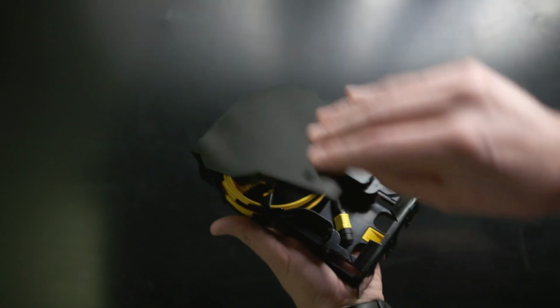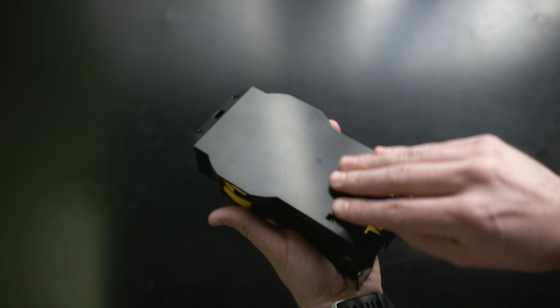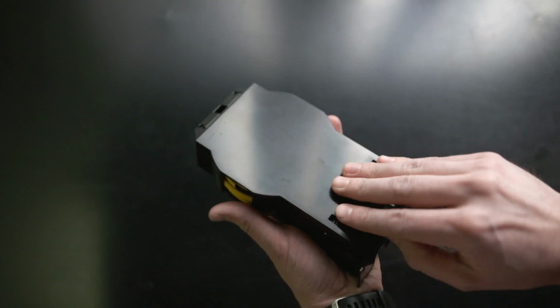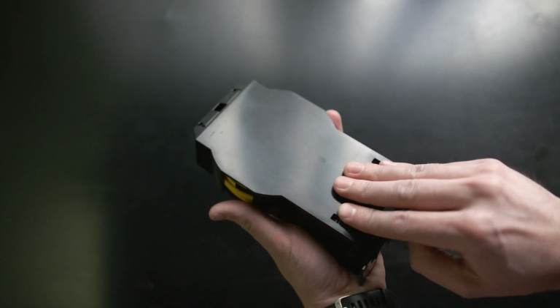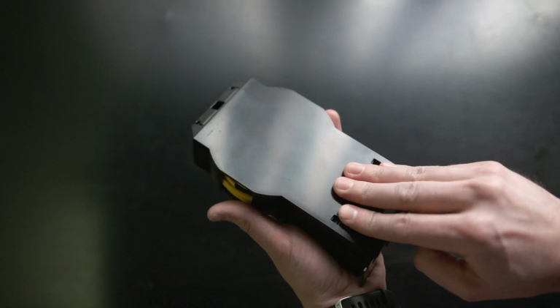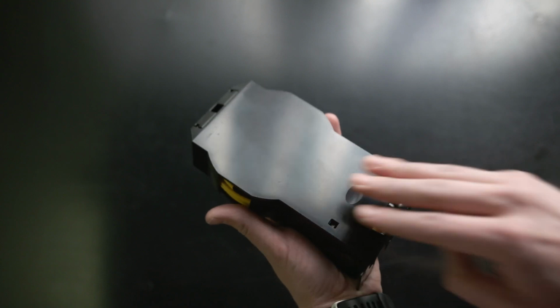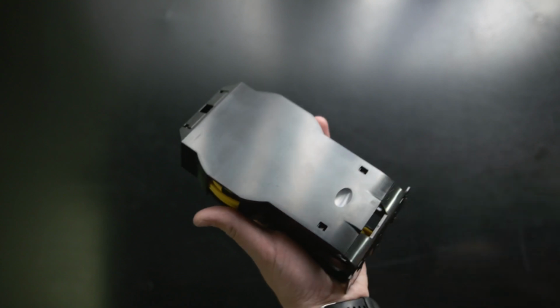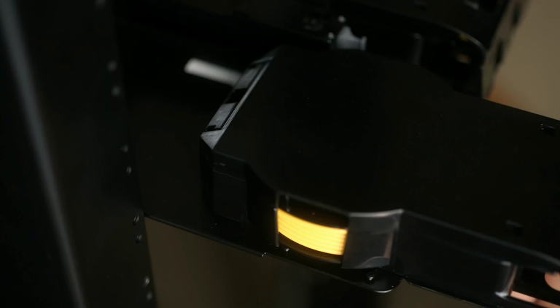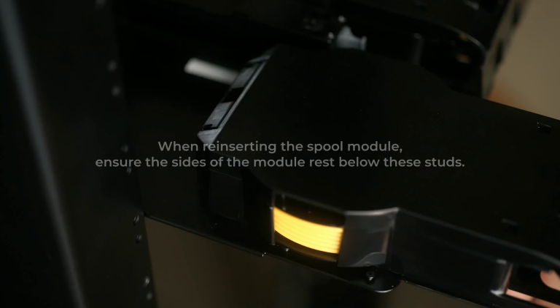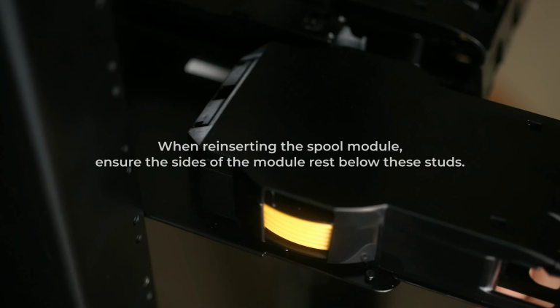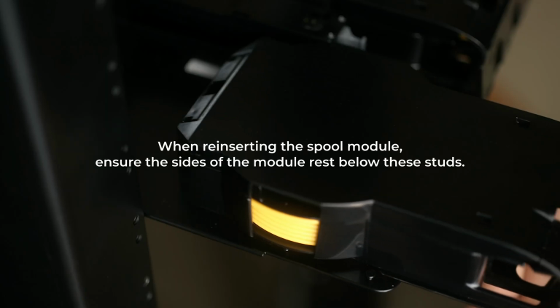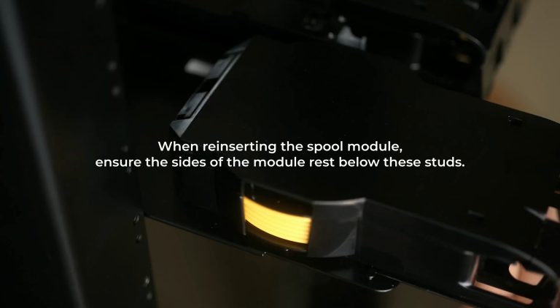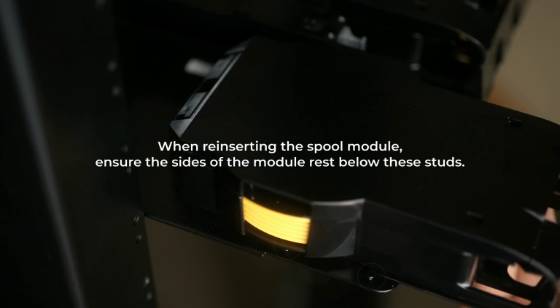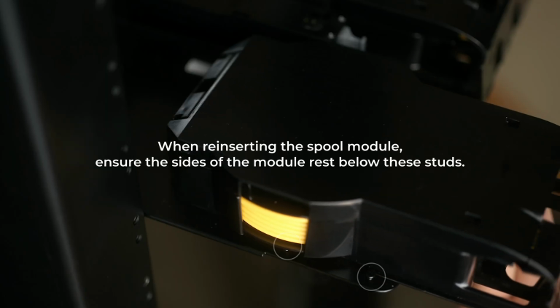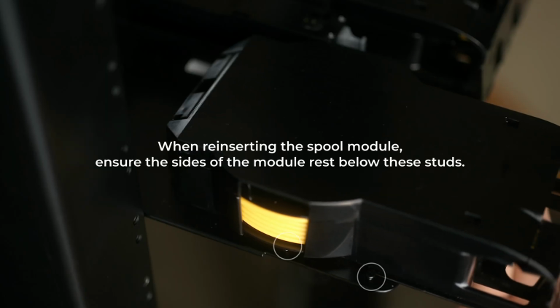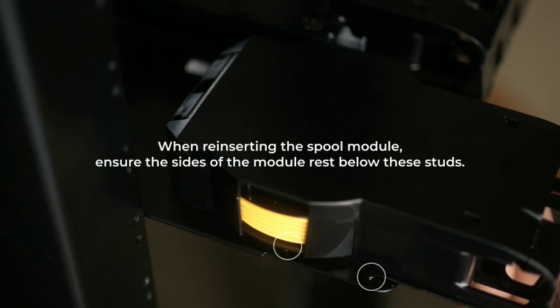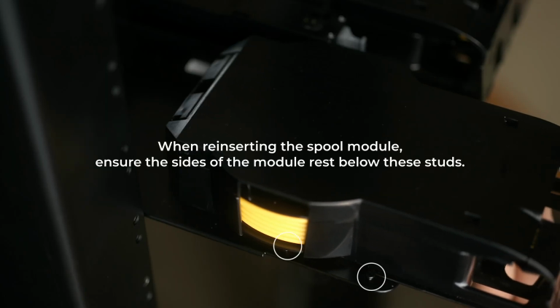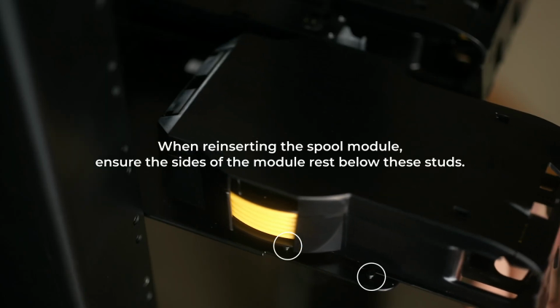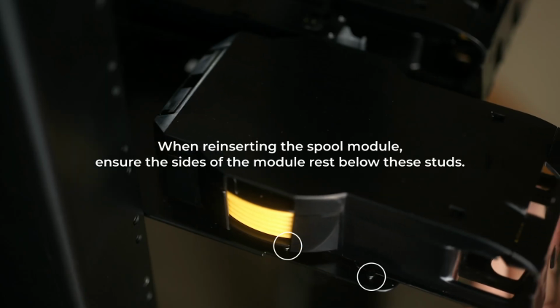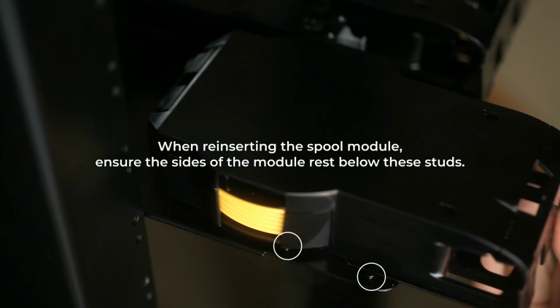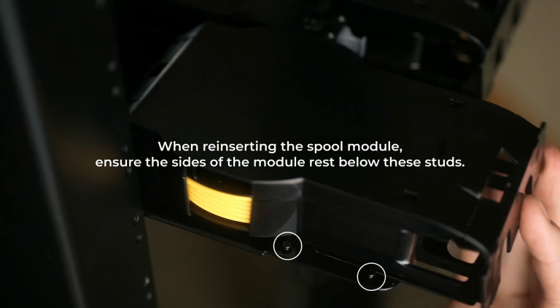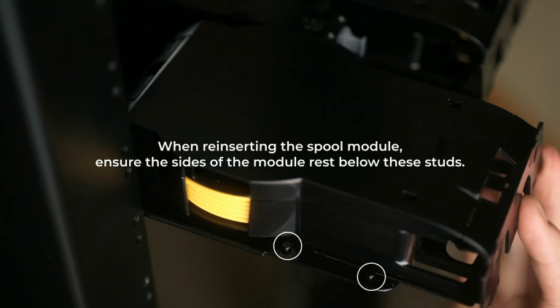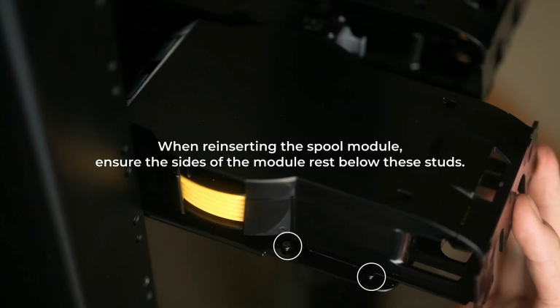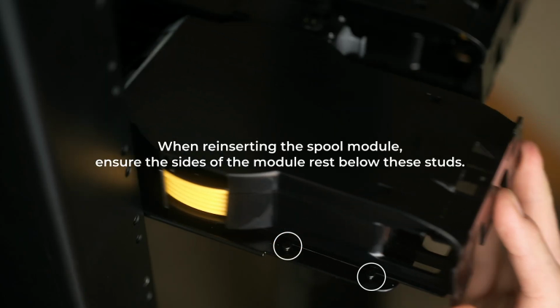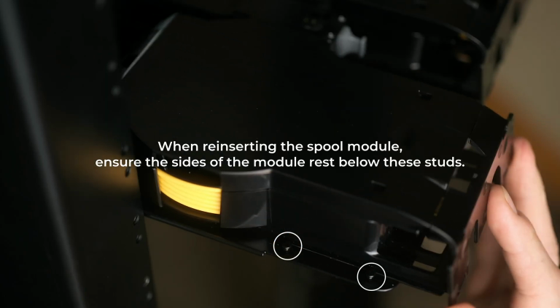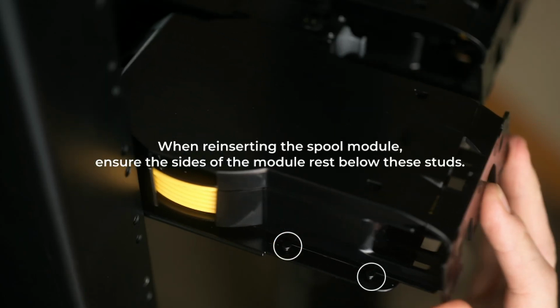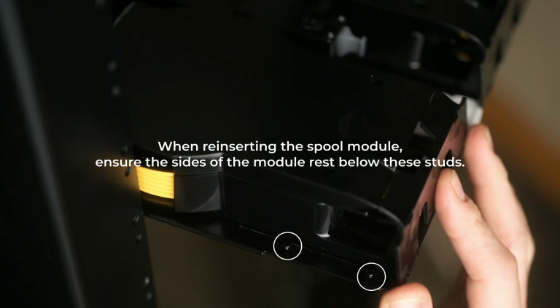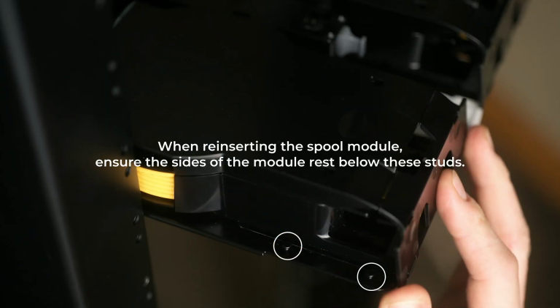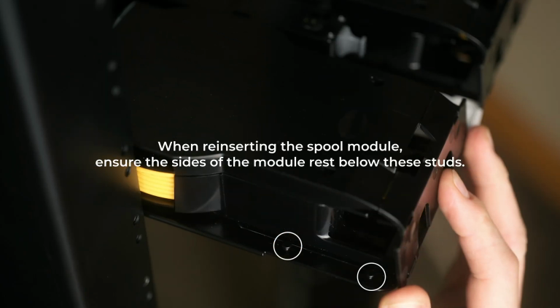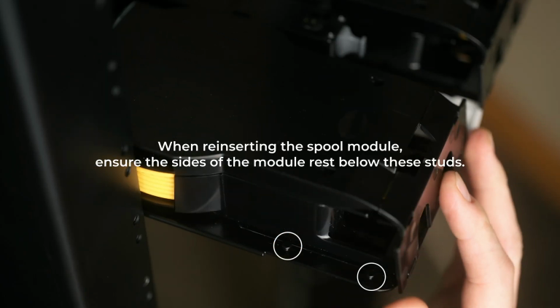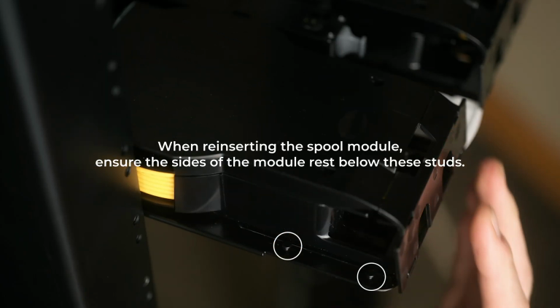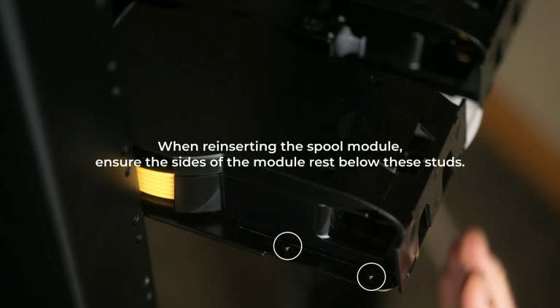When reinserting the spool module, ensure the sides of the module rest below these studs.